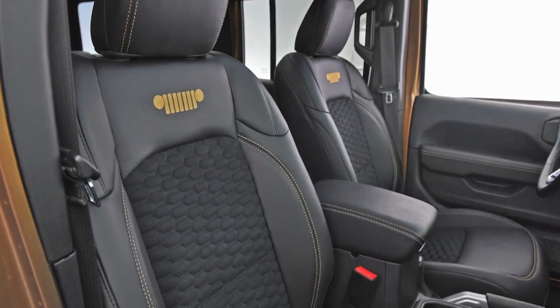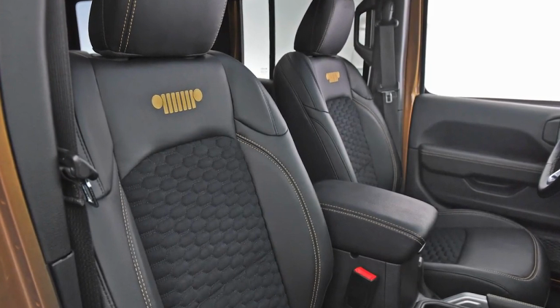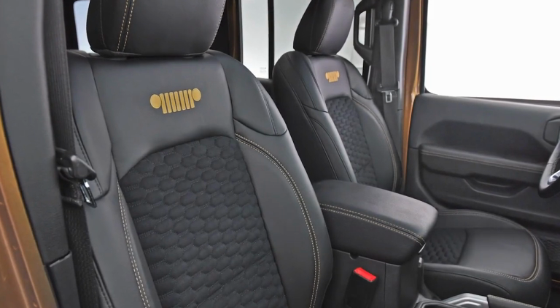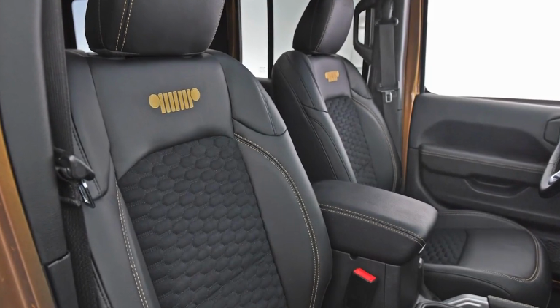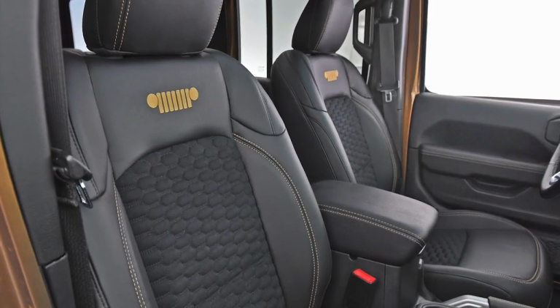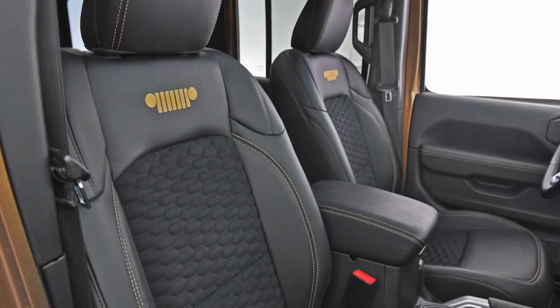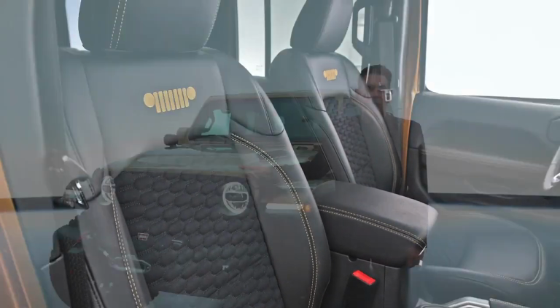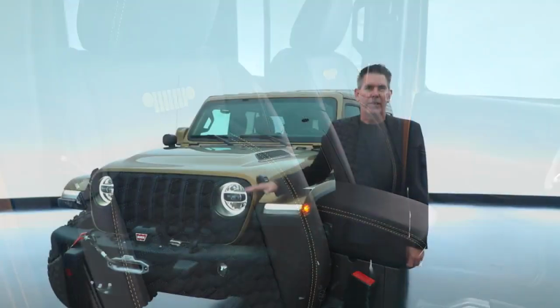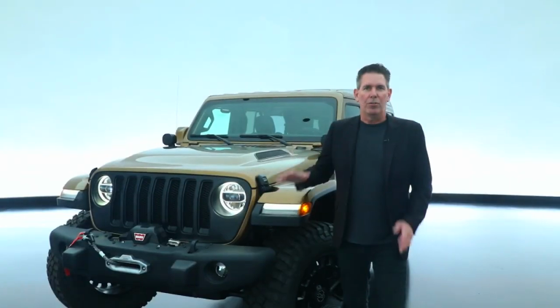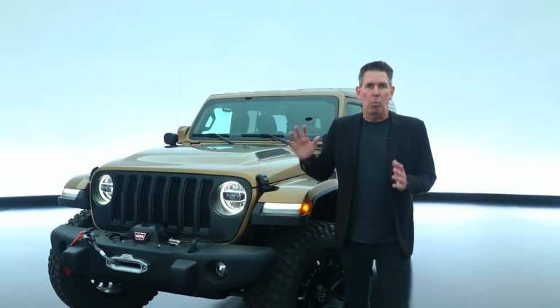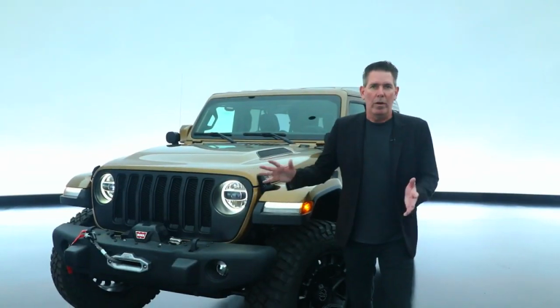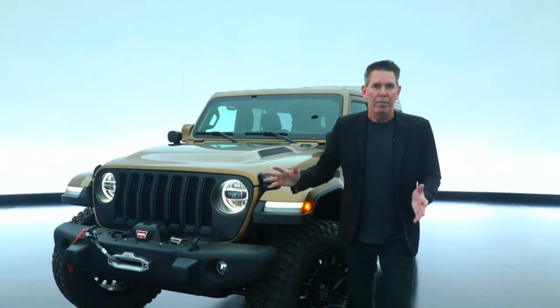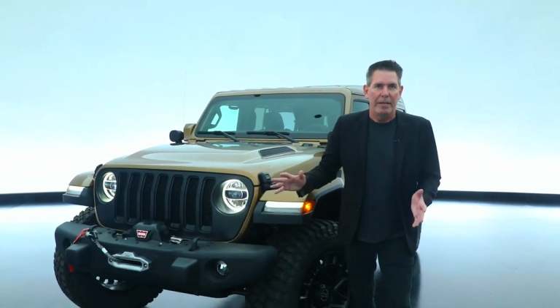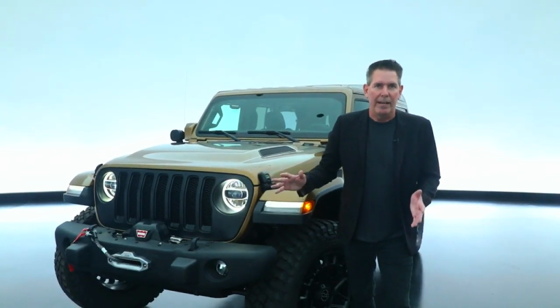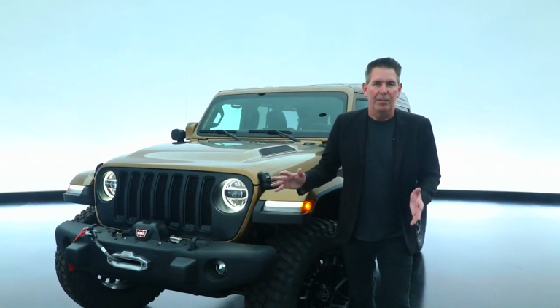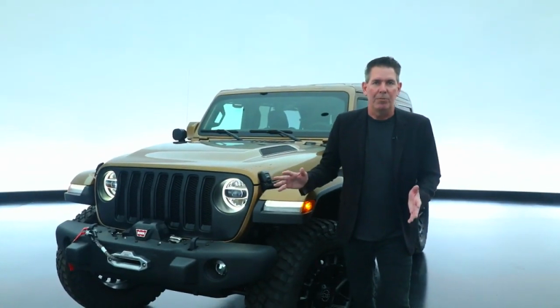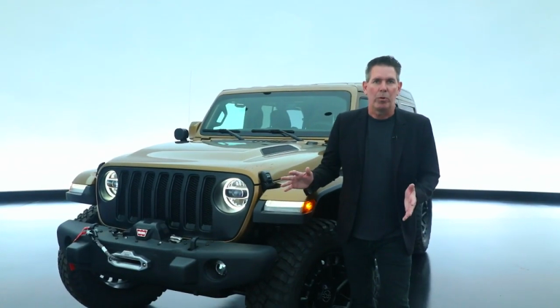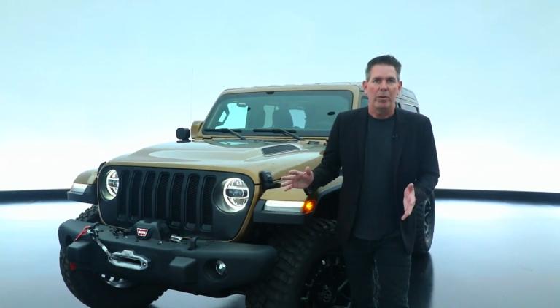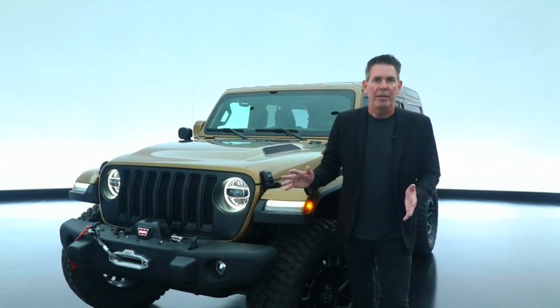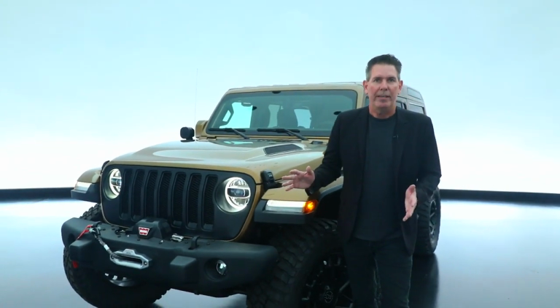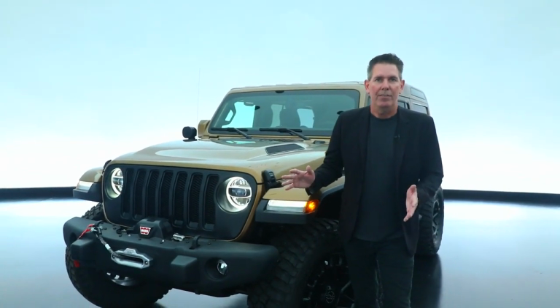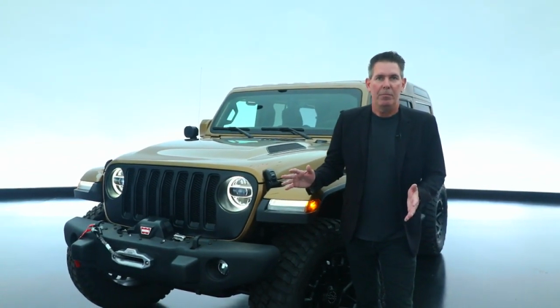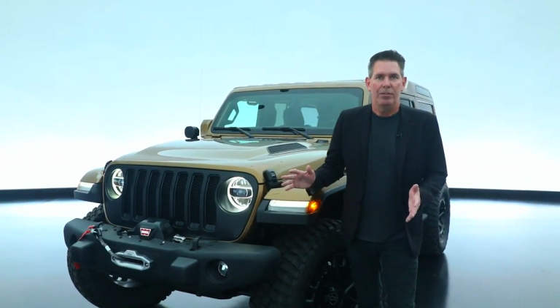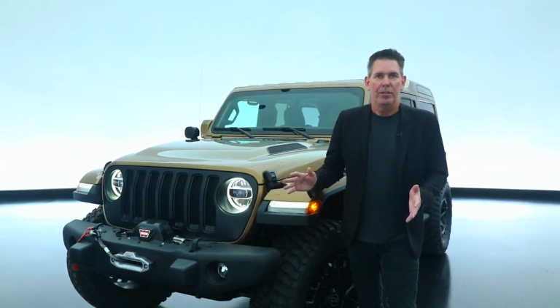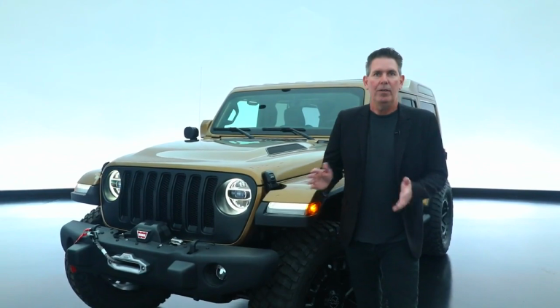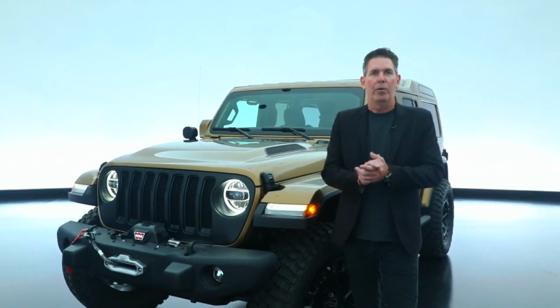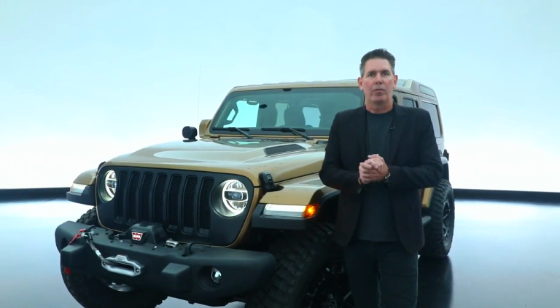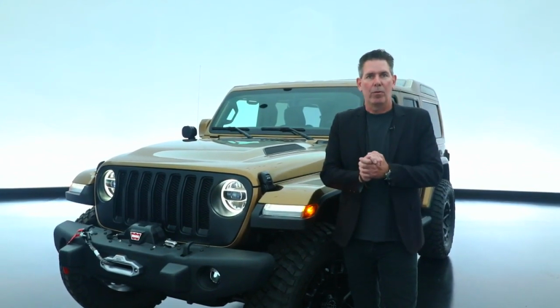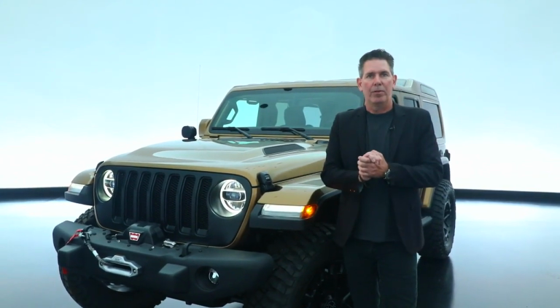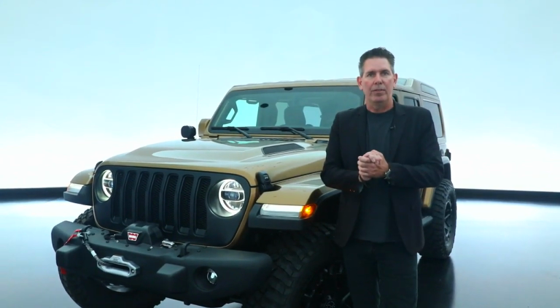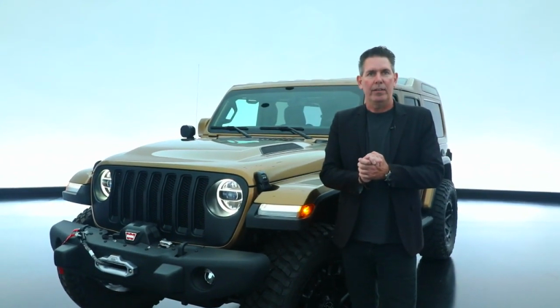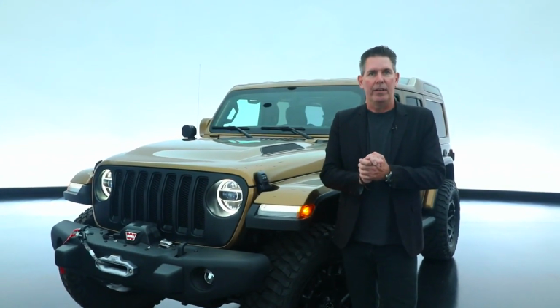The Jeep Wrangler Overlook is just one of the many concepts that we're going to be taking to SEMA this year. We look forward to seeing you there.